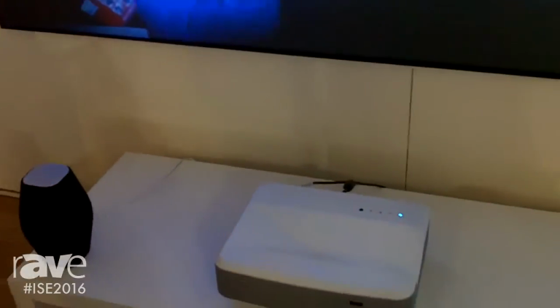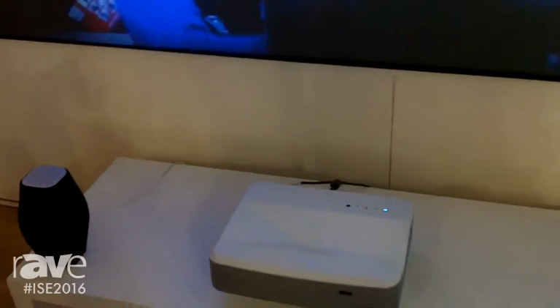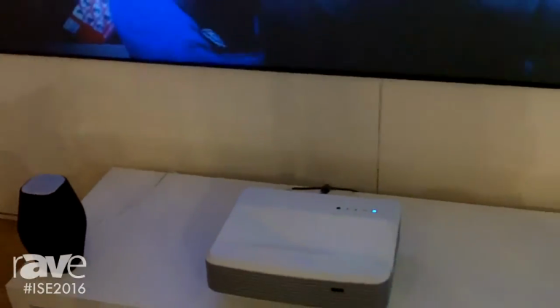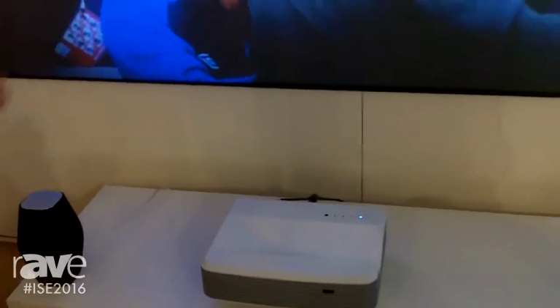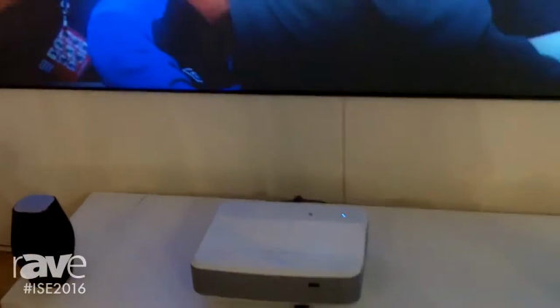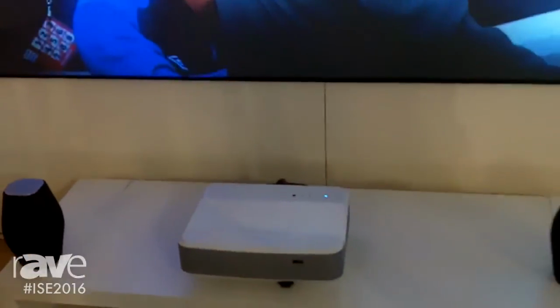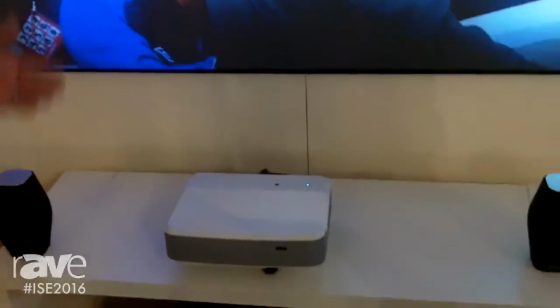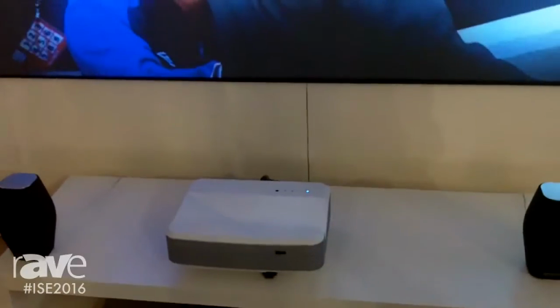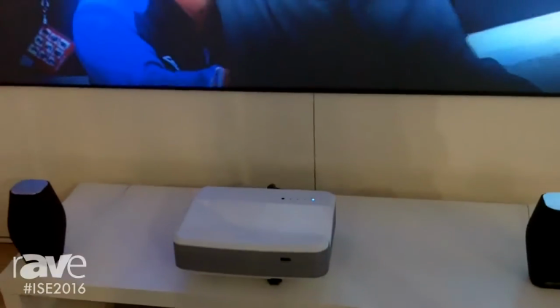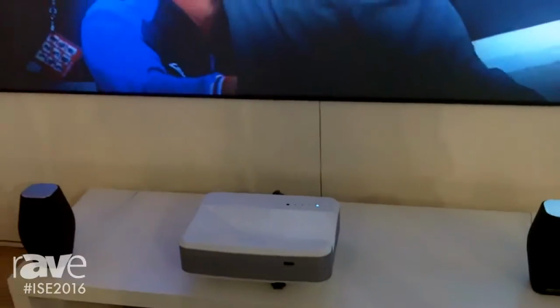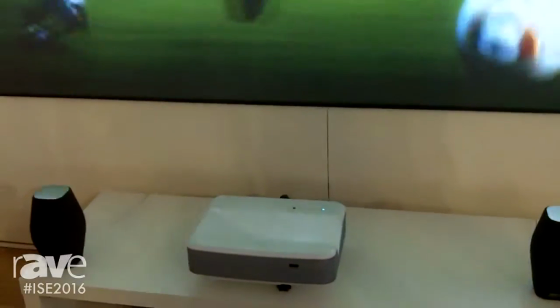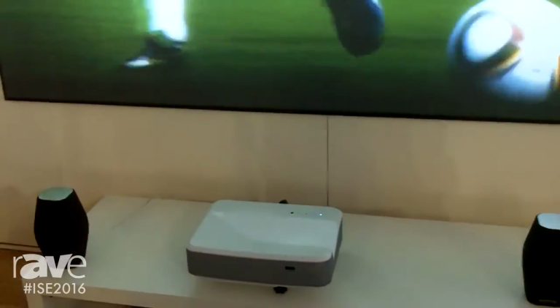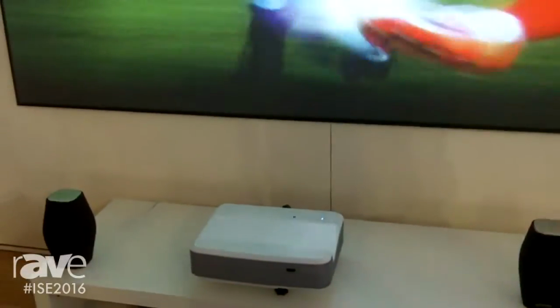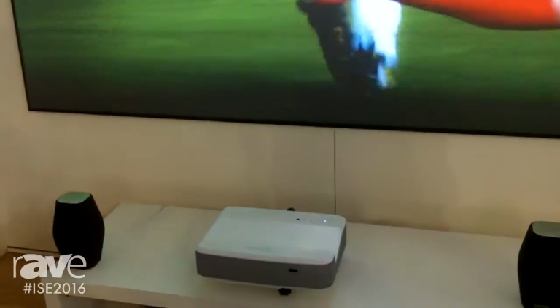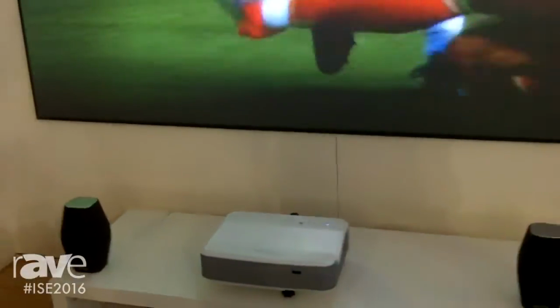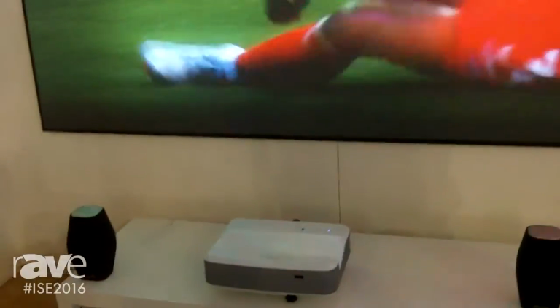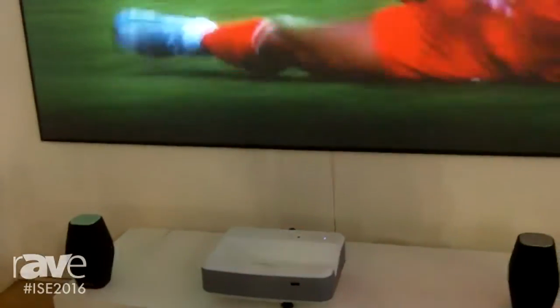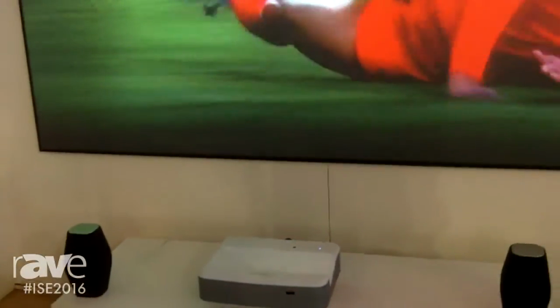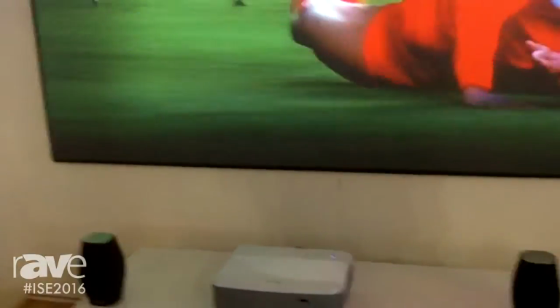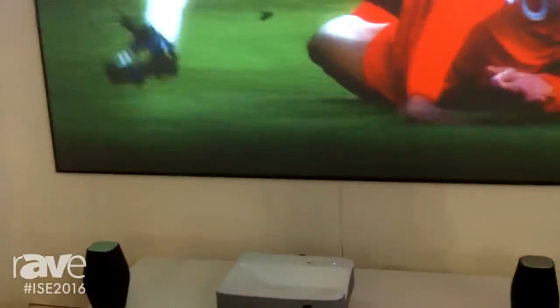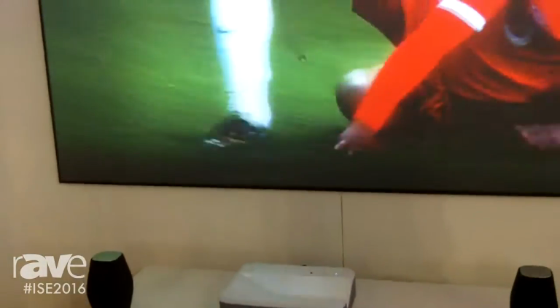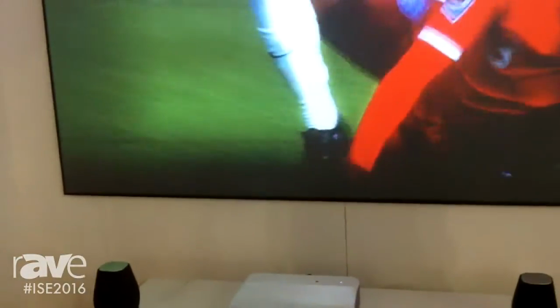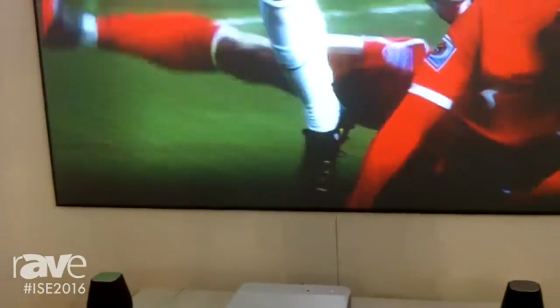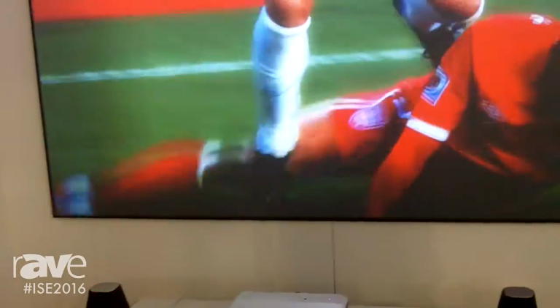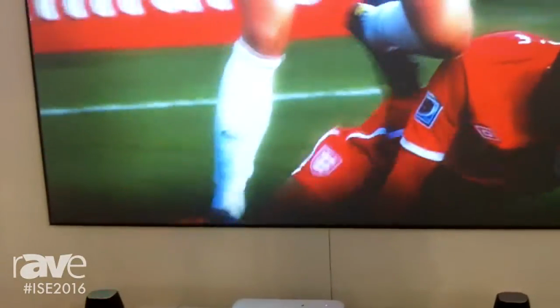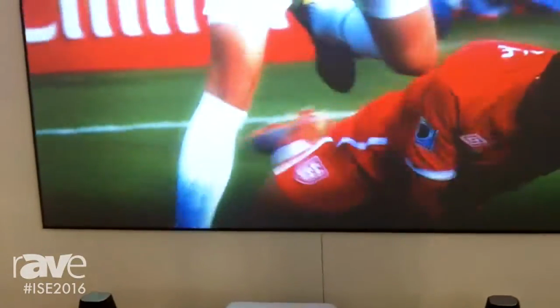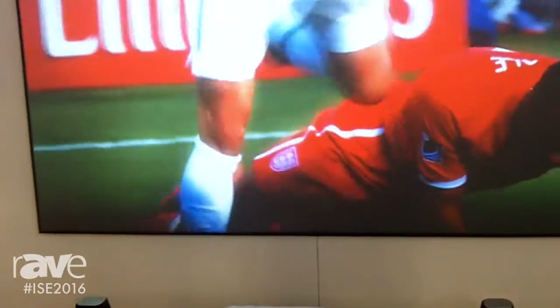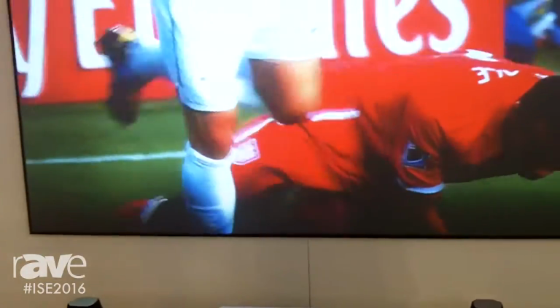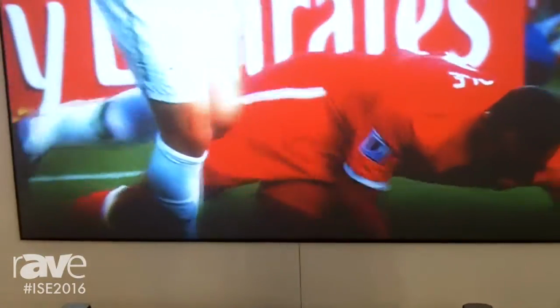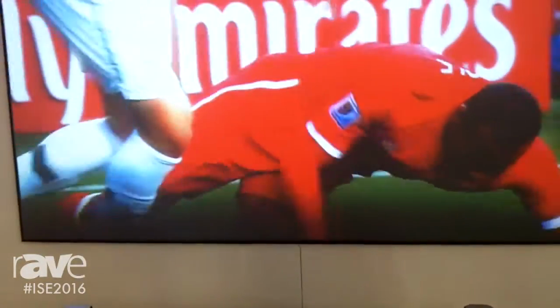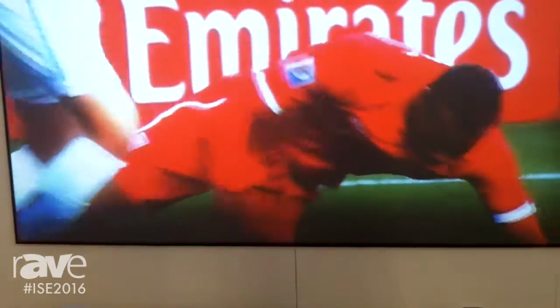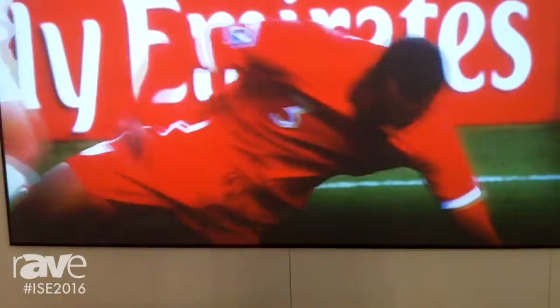The best thing about it, as you can see with the screen, is that there's a lot of ambient light in here and it does the job really, really well.